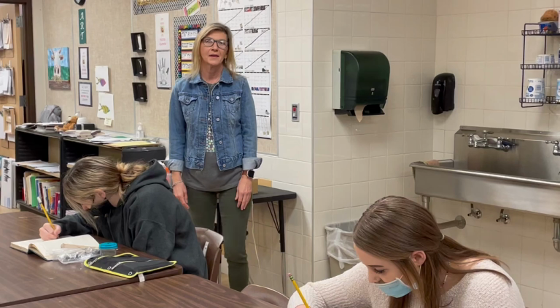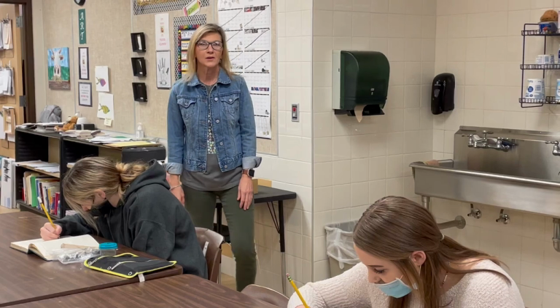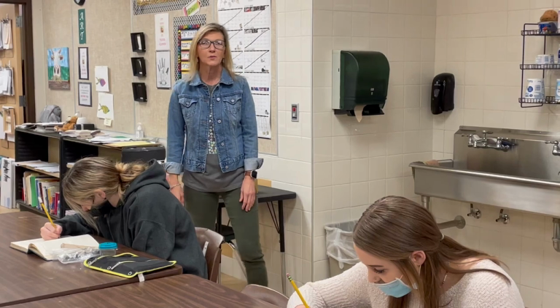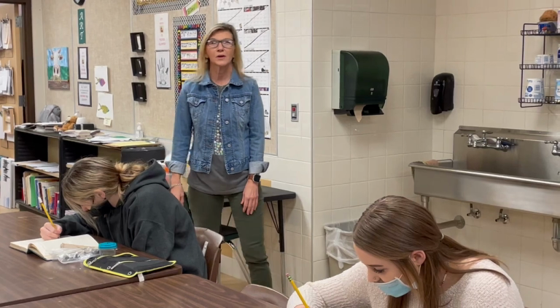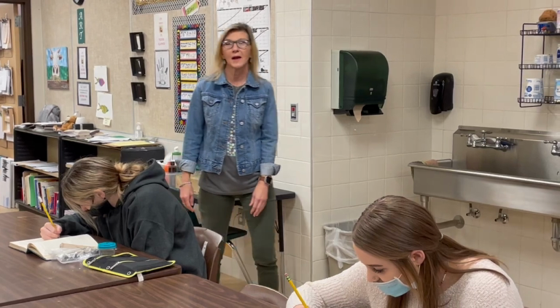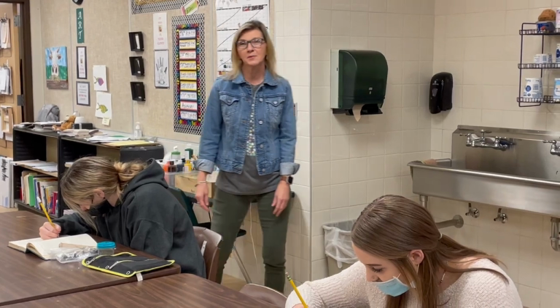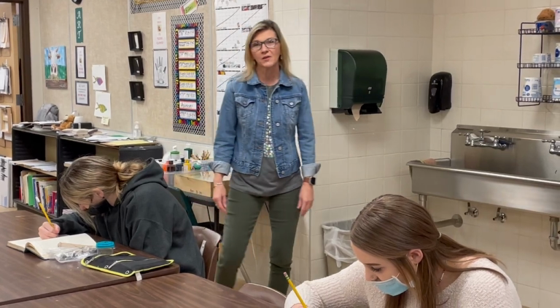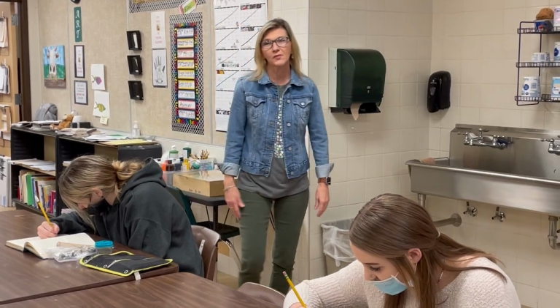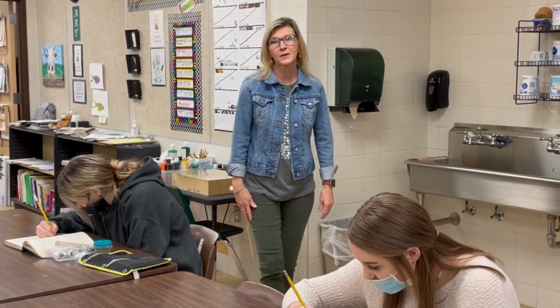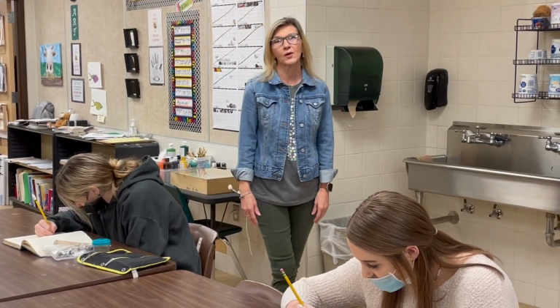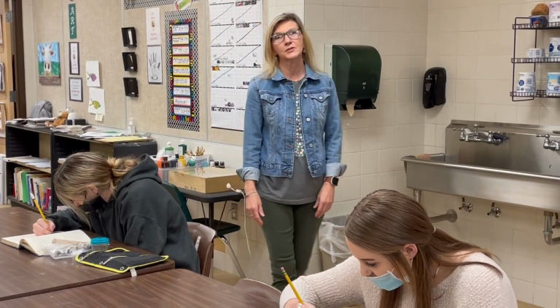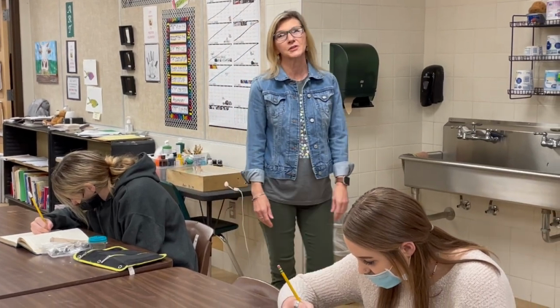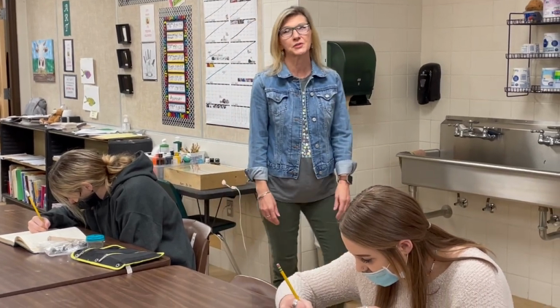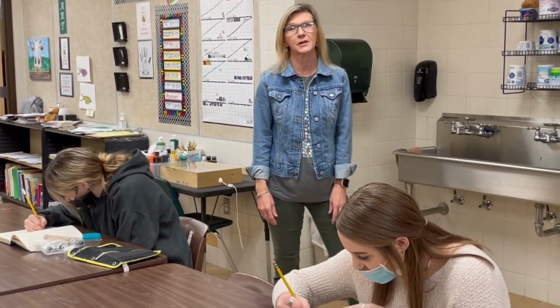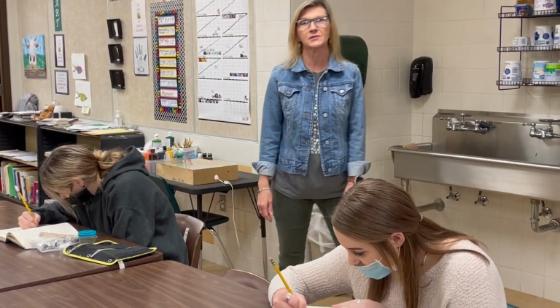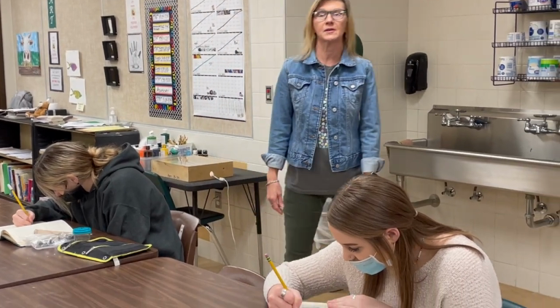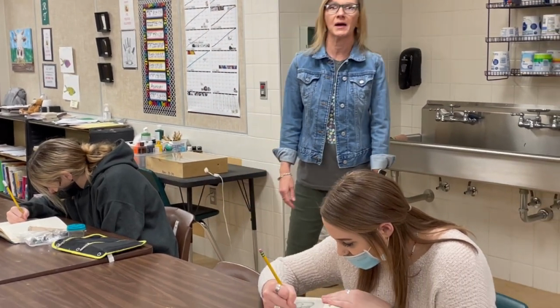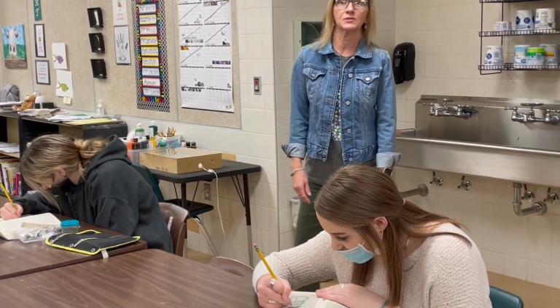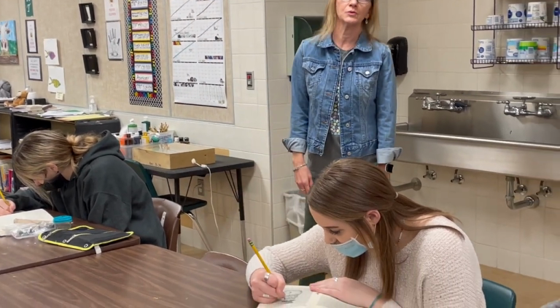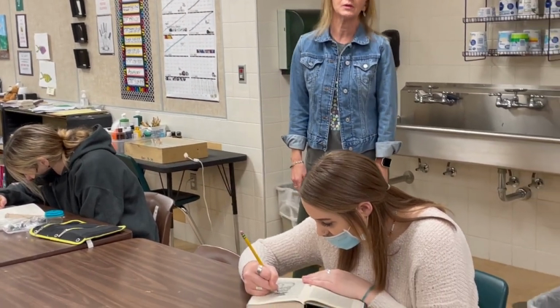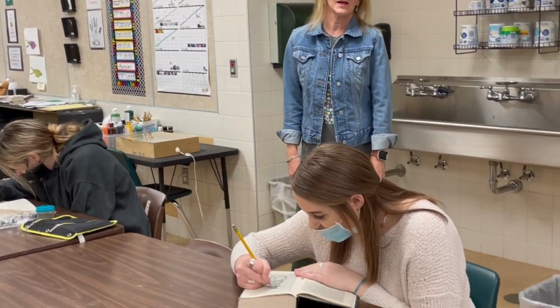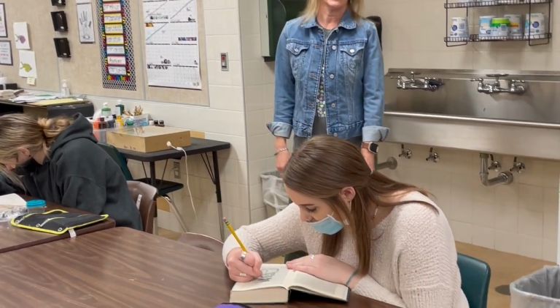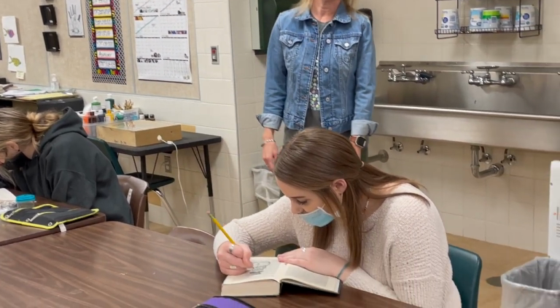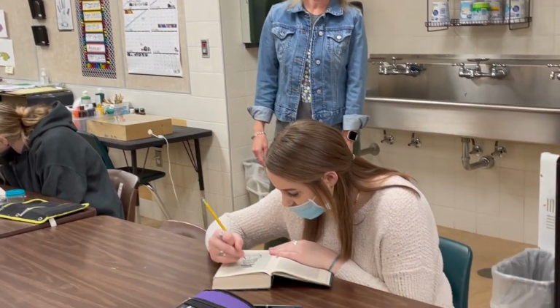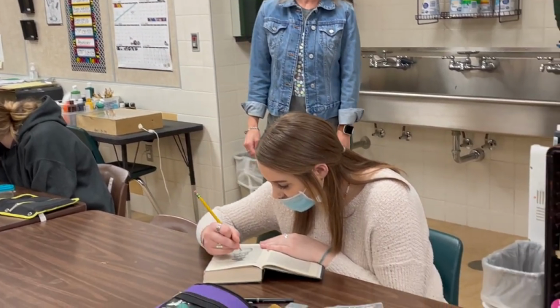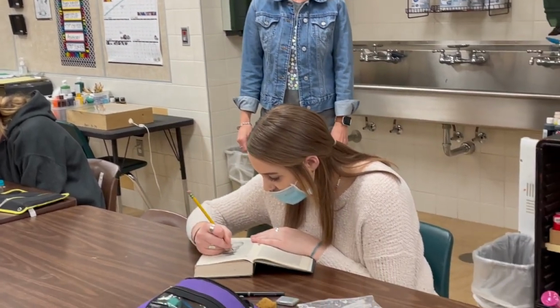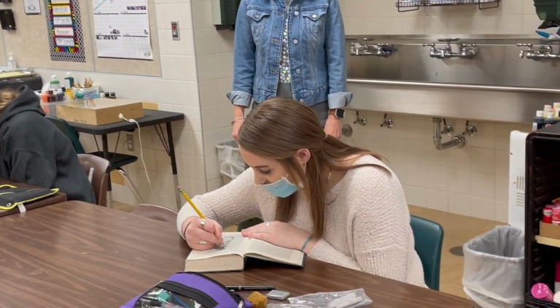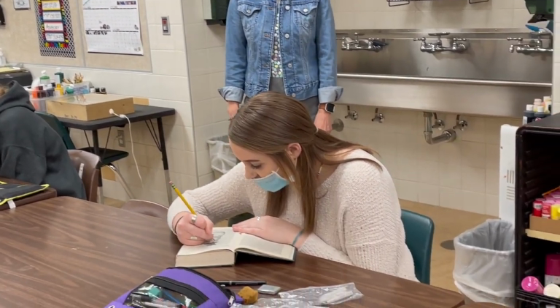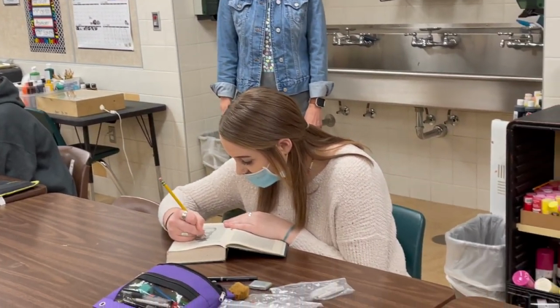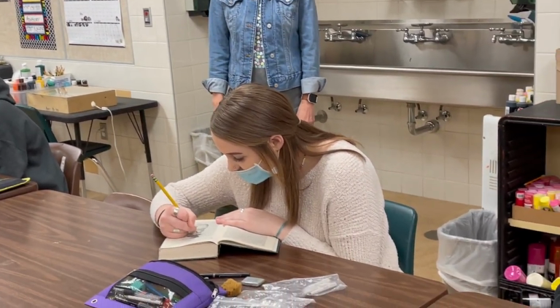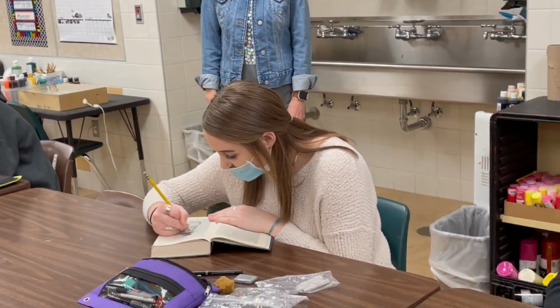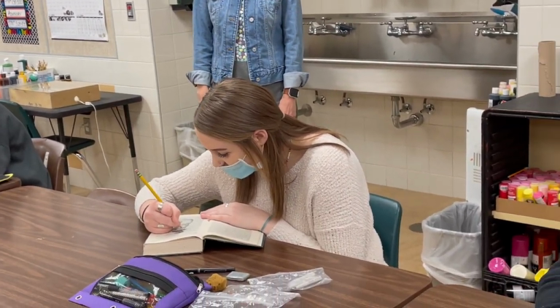Good morning, I'm Ms. Kaufman, the art teacher at LCM High School, and I'm in my advanced class right now.